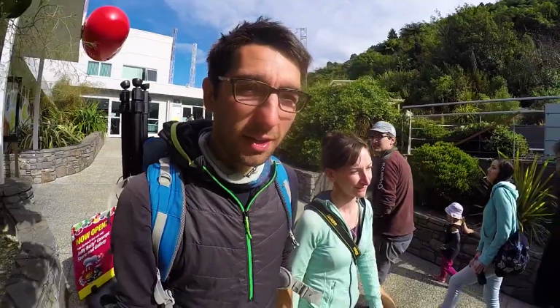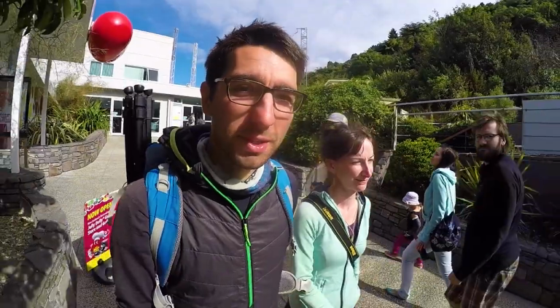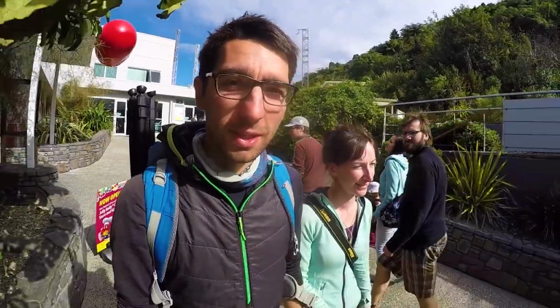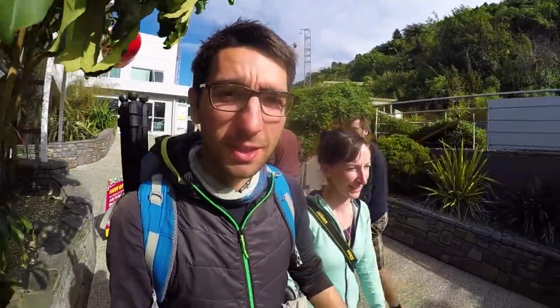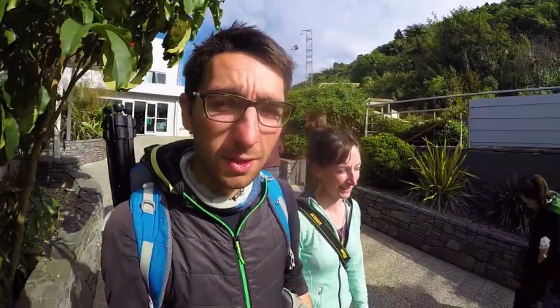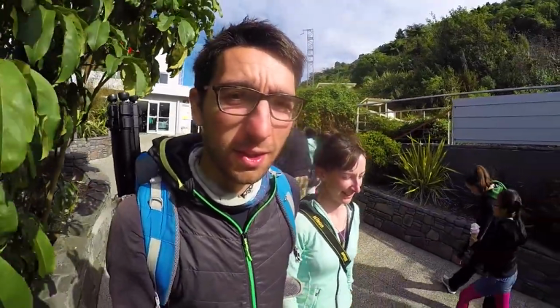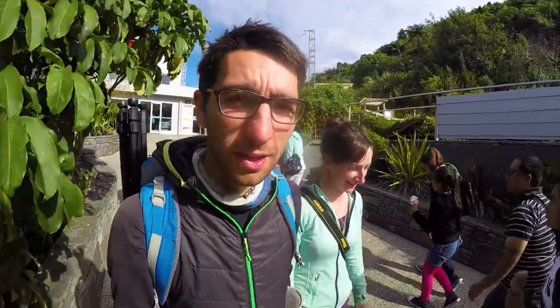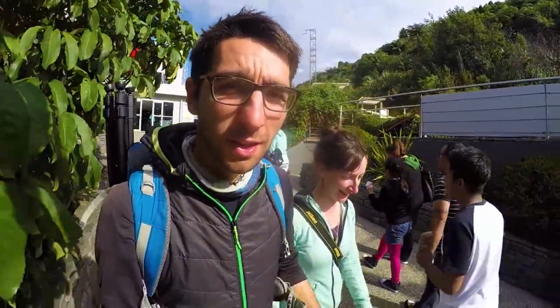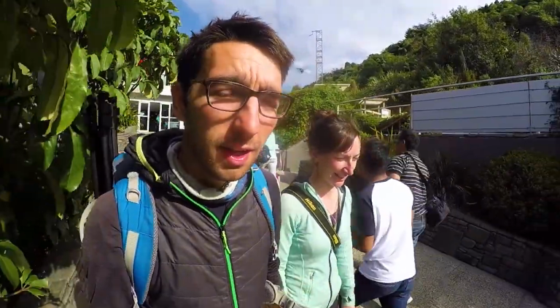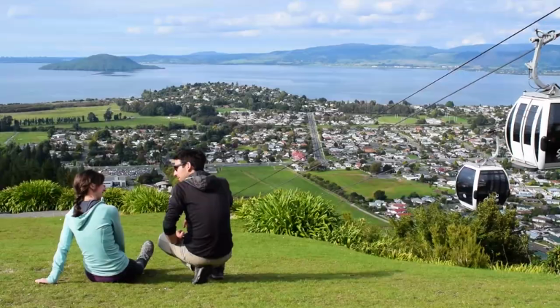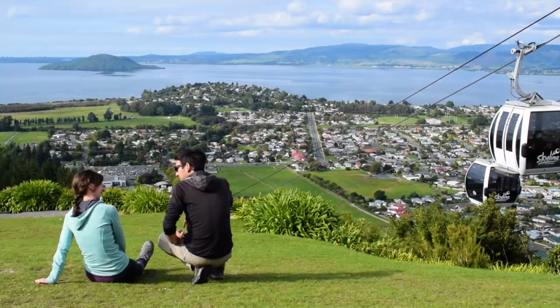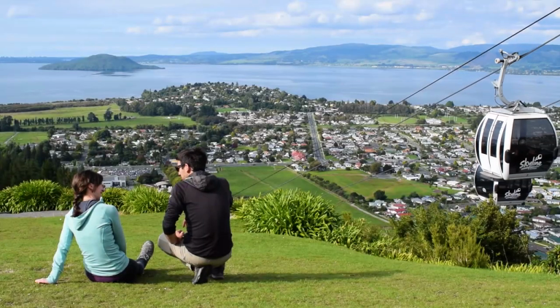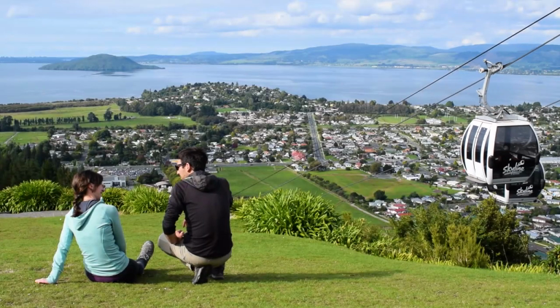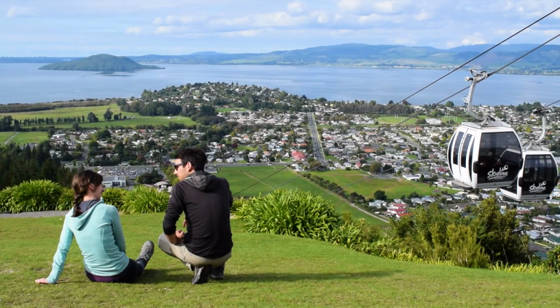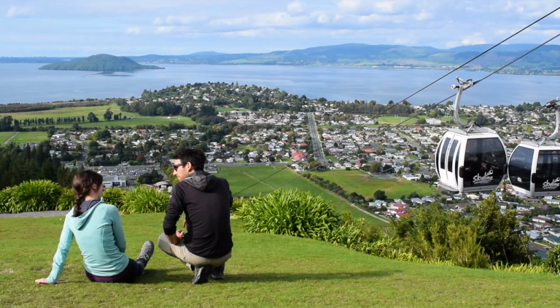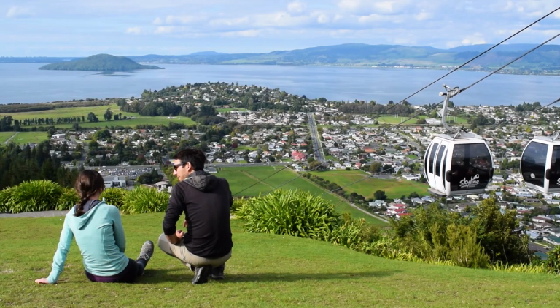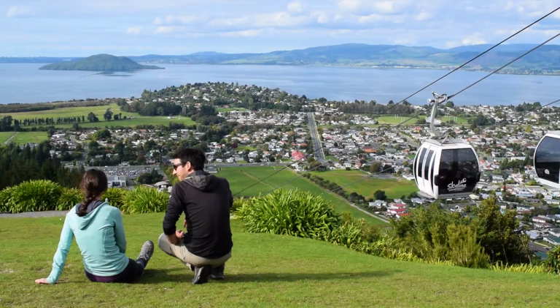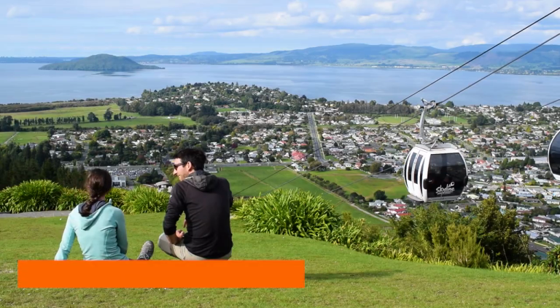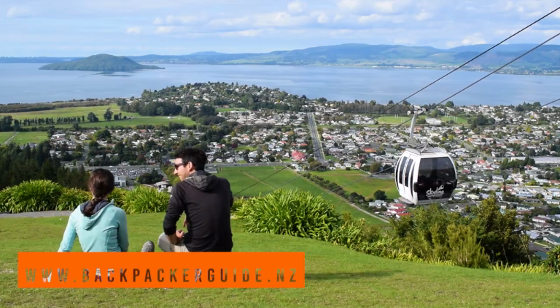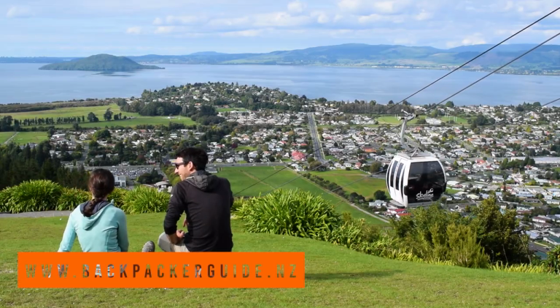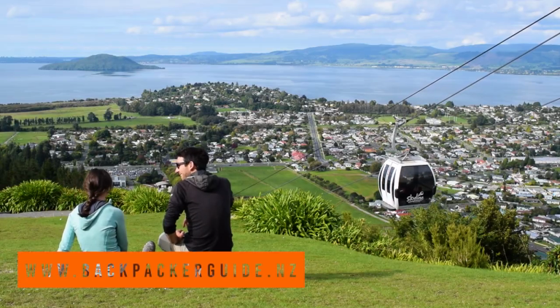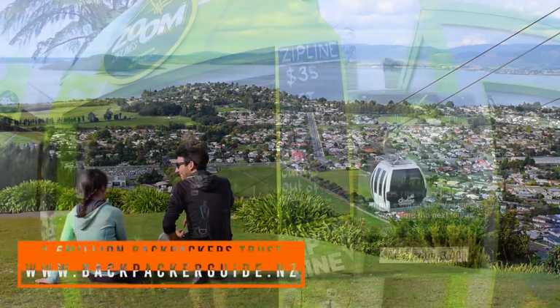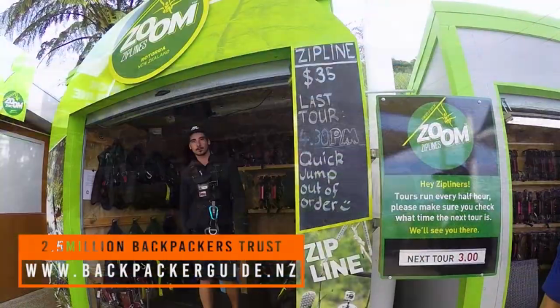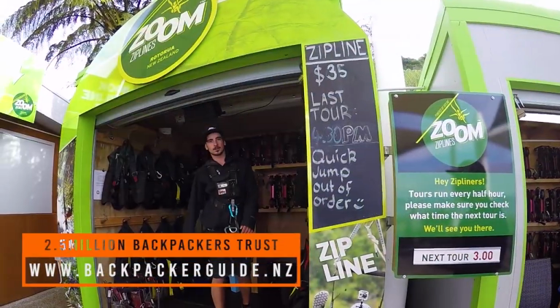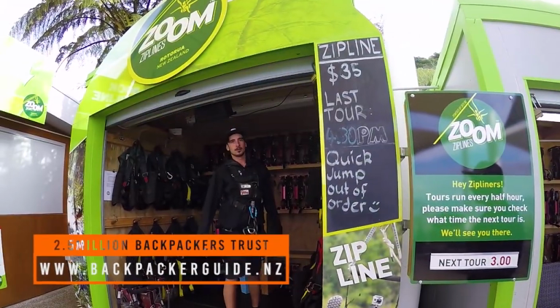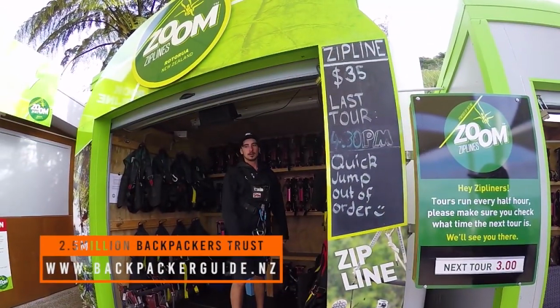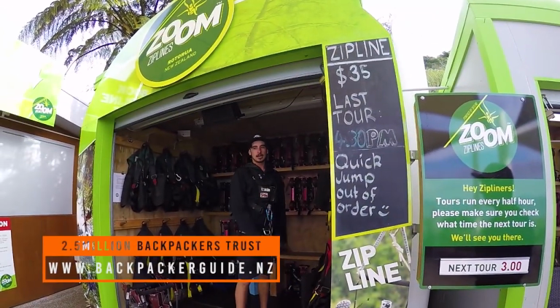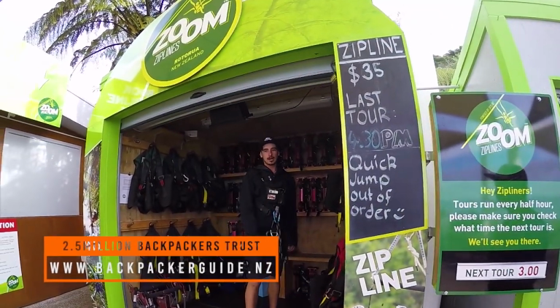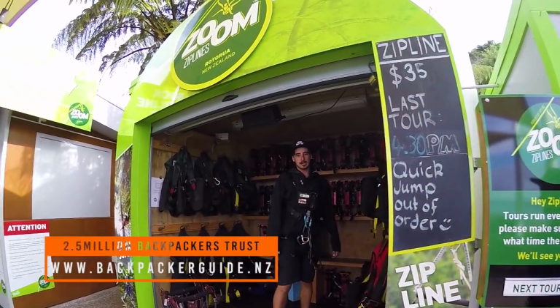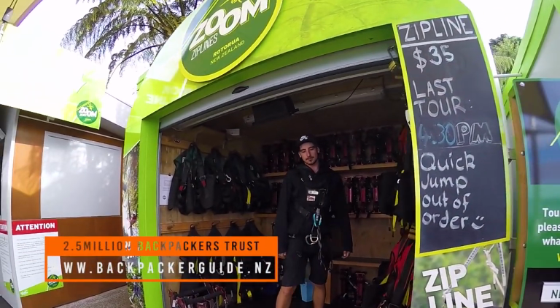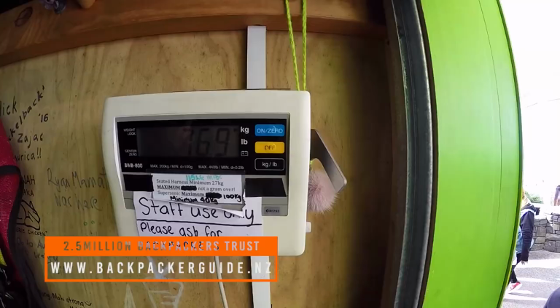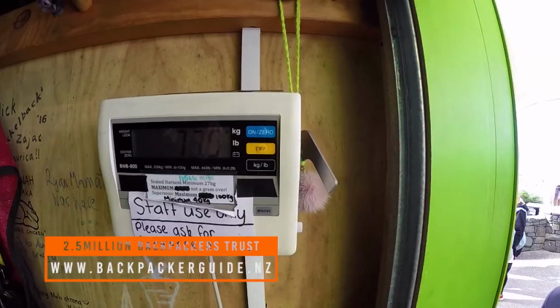There are so many activities to do at the top of the gondola, but the first things we are going to check out are the views and then the Zoom ziplines.